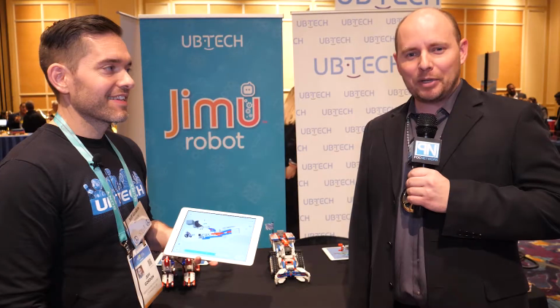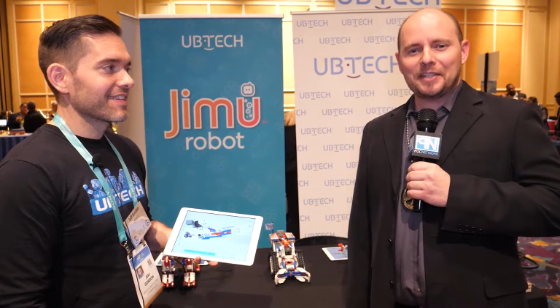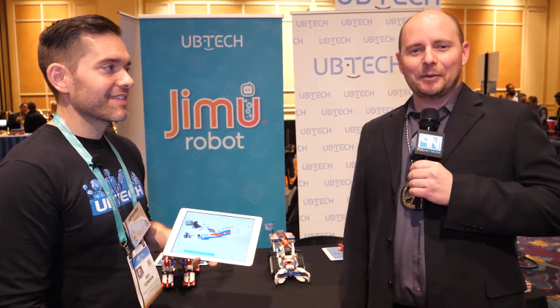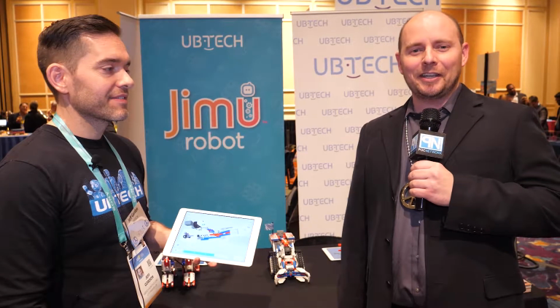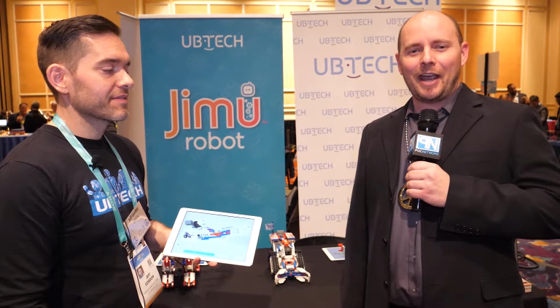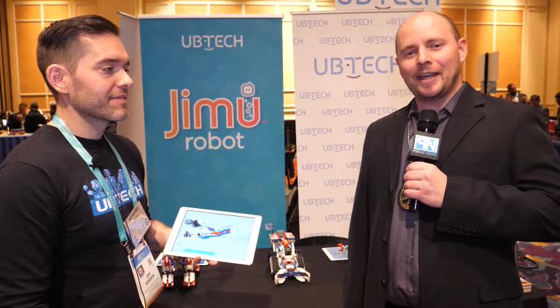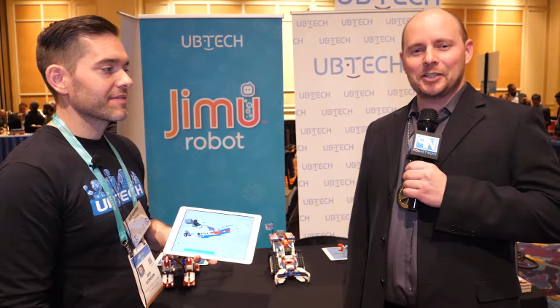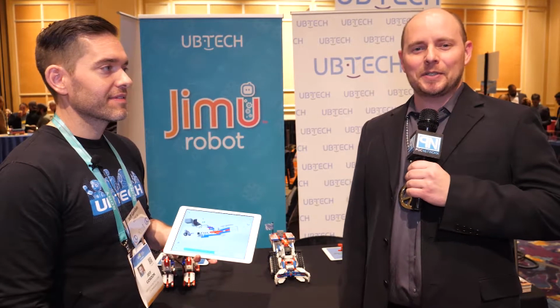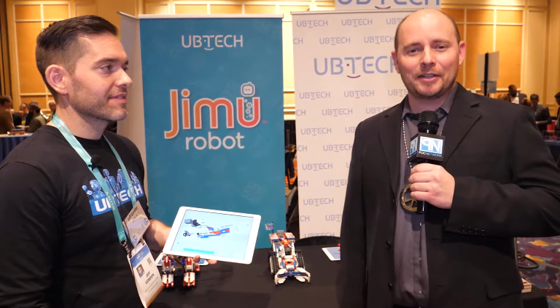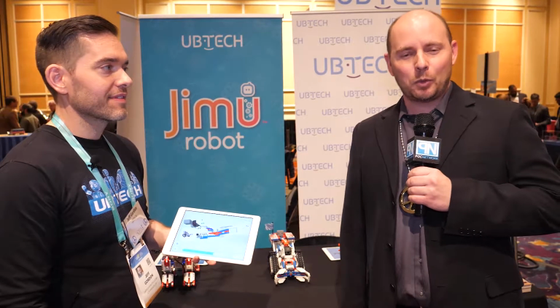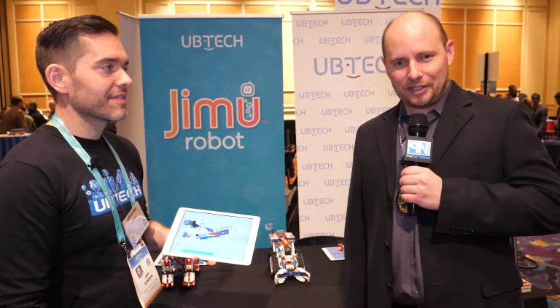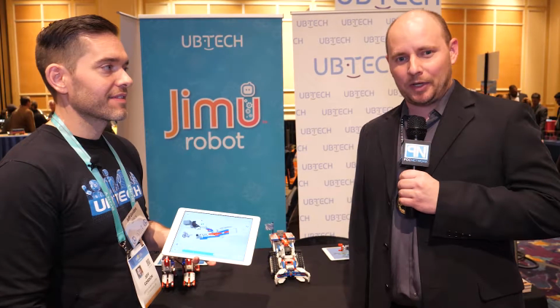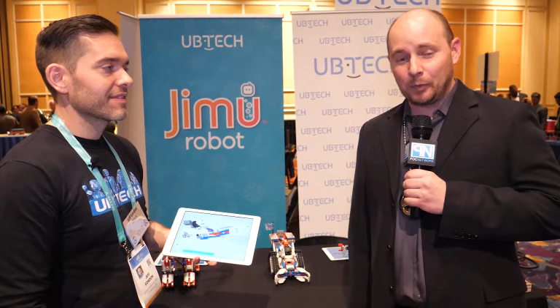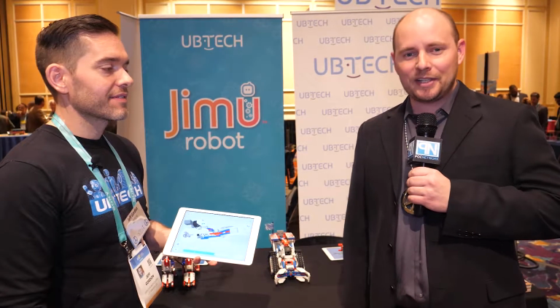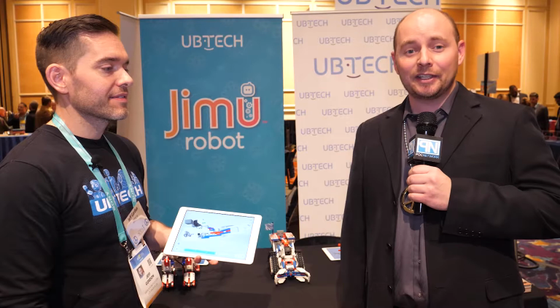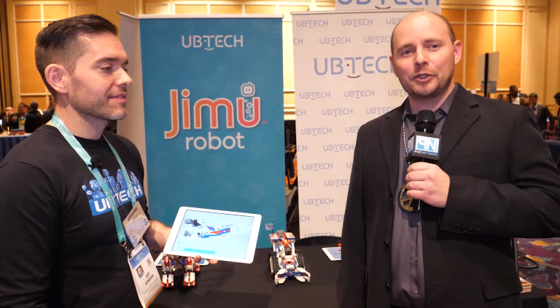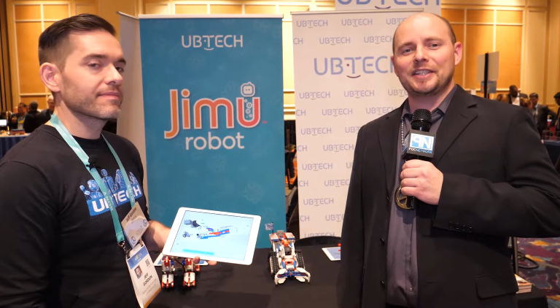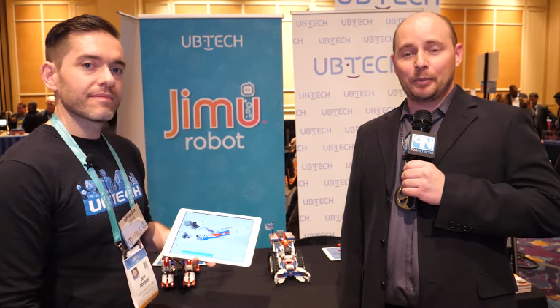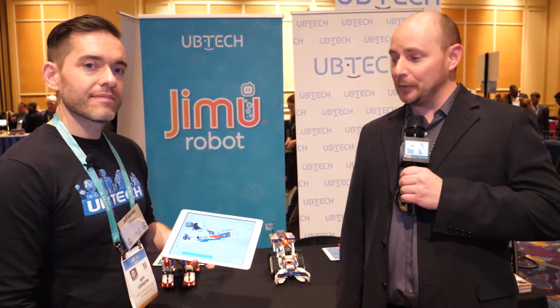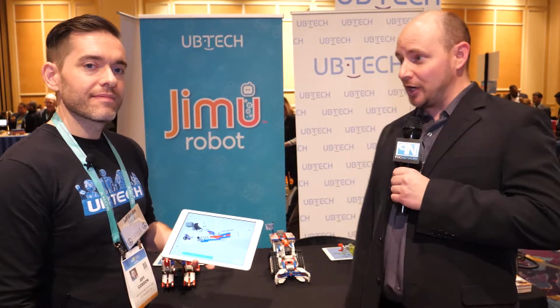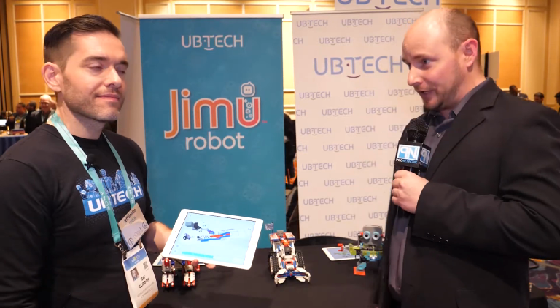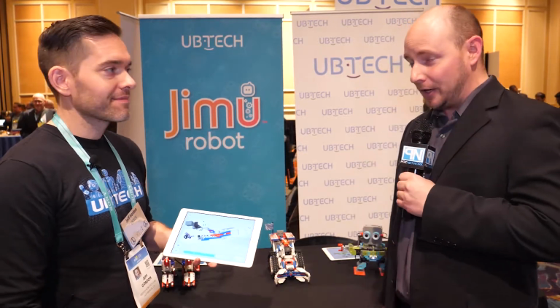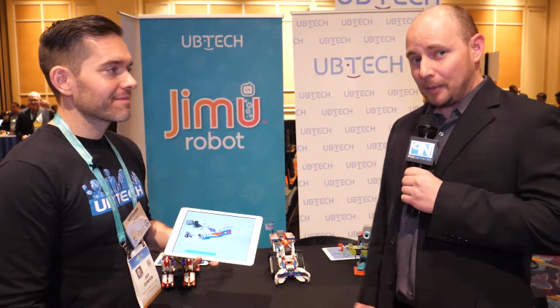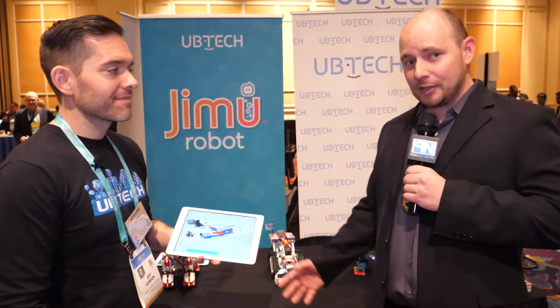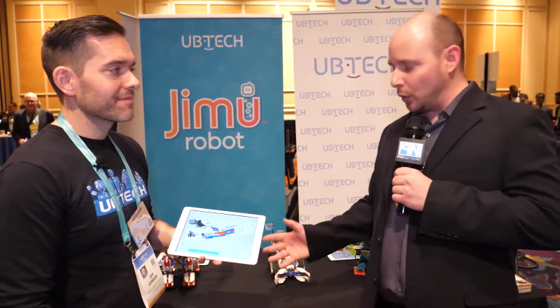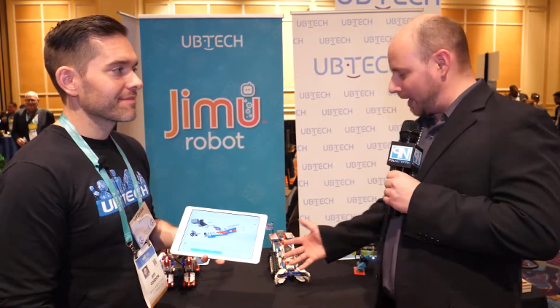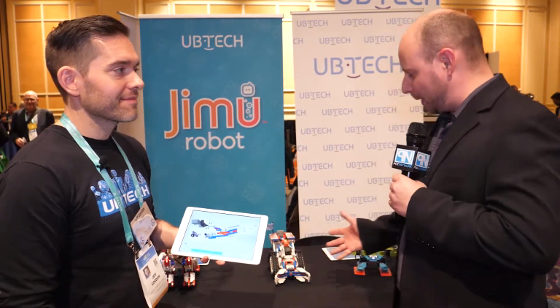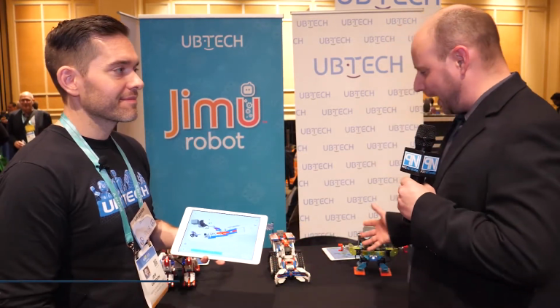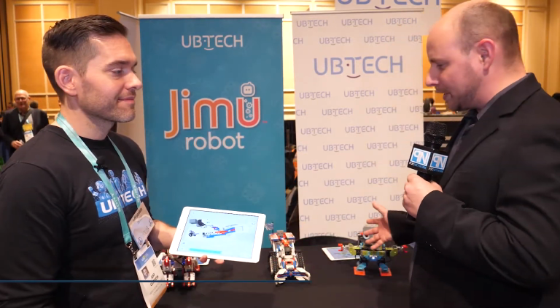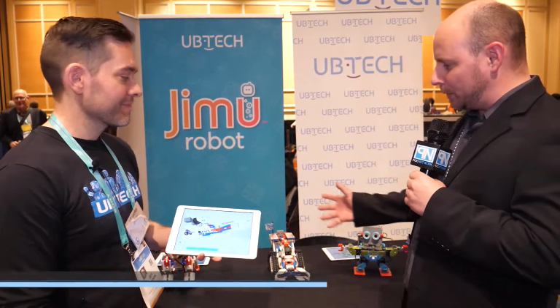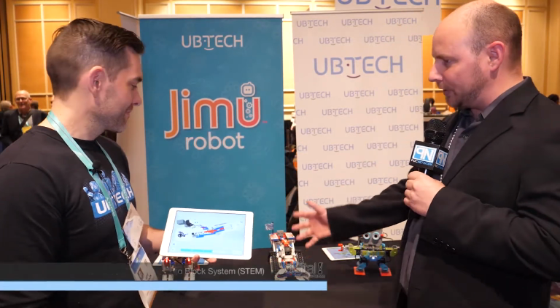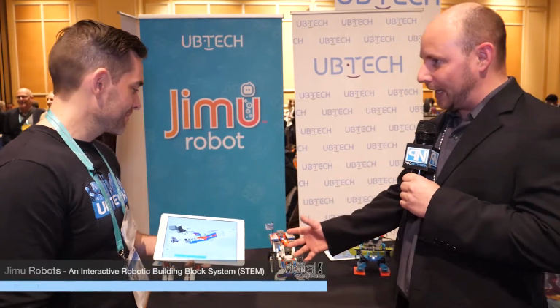PLC Network here at Digital Experience 2020, and we're standing at the UBTECH booth with Jeff. We have some robots right behind us. What are we looking at?